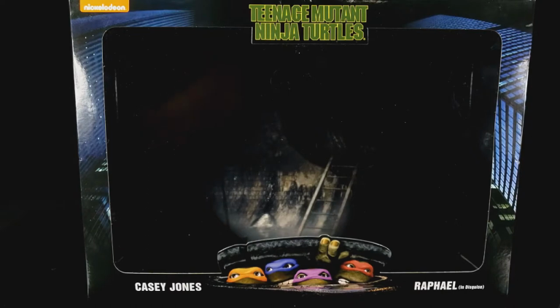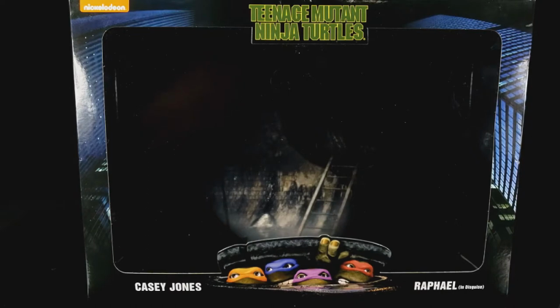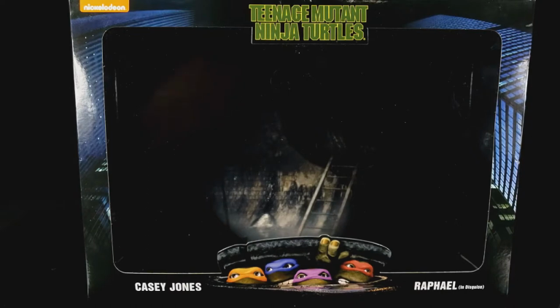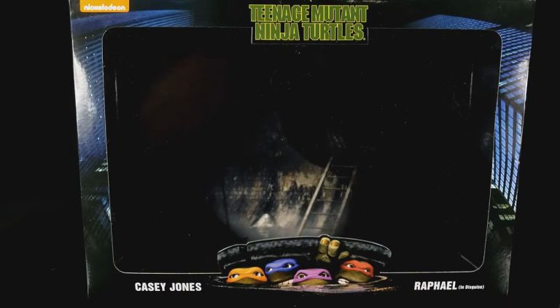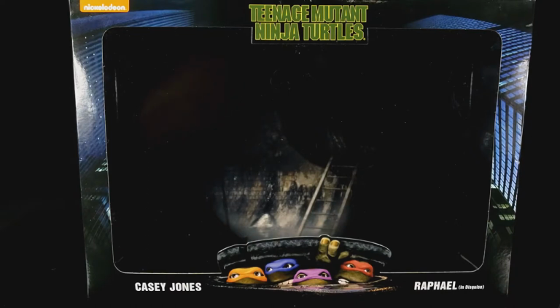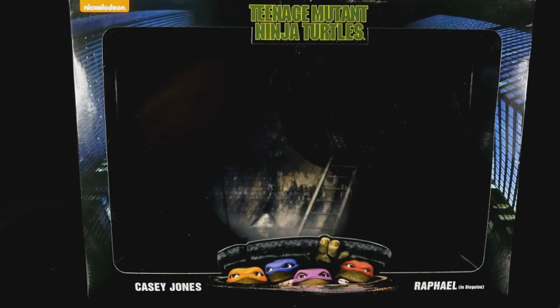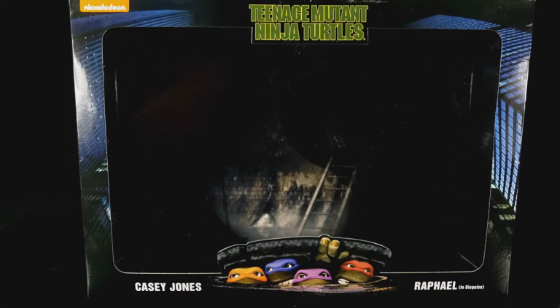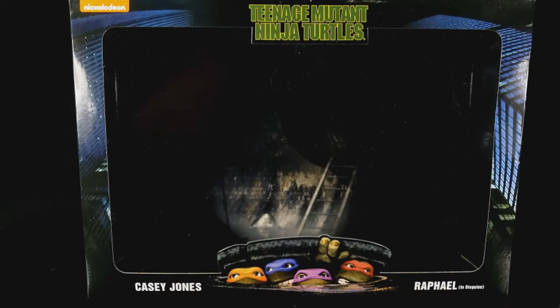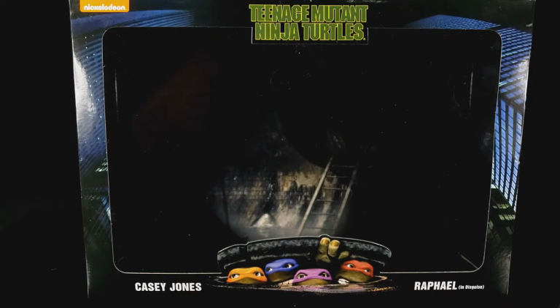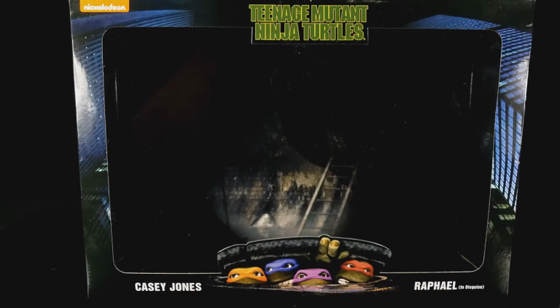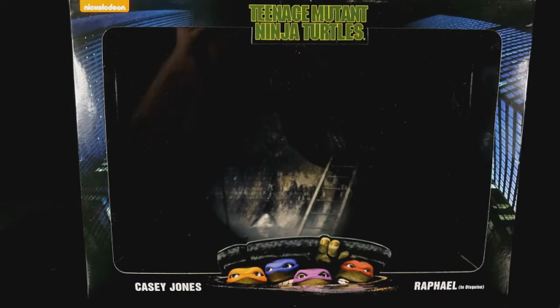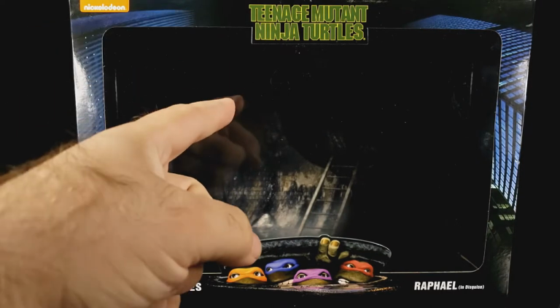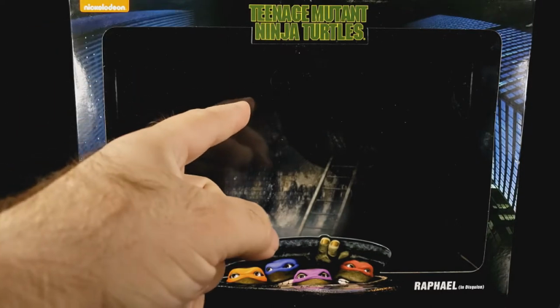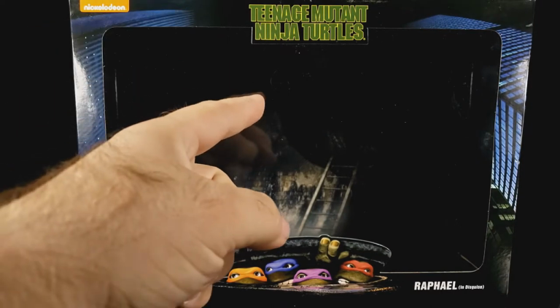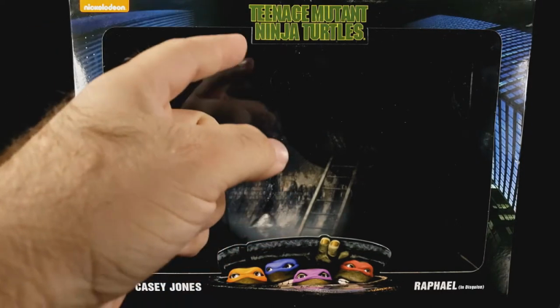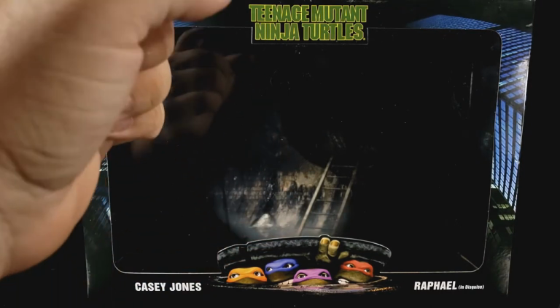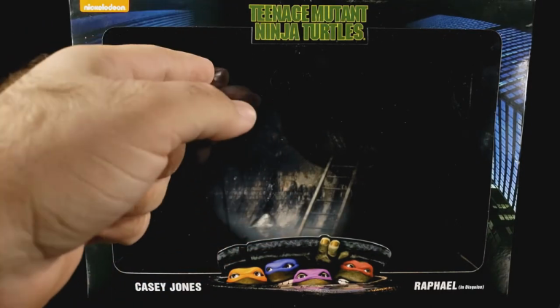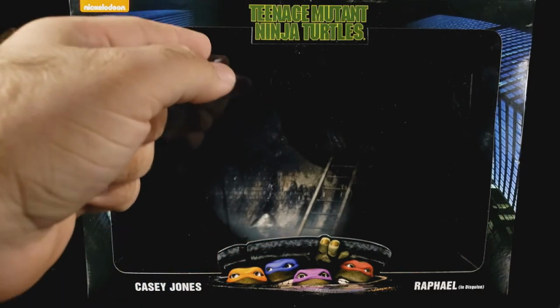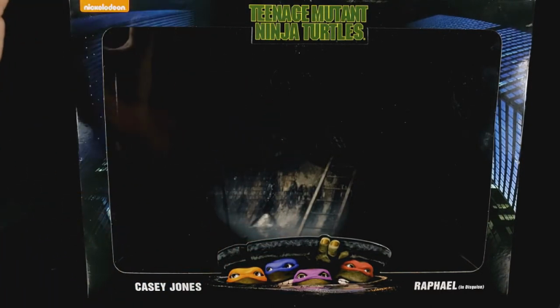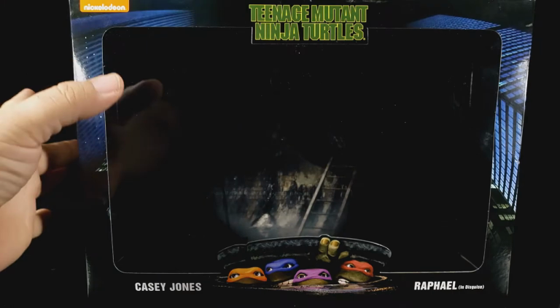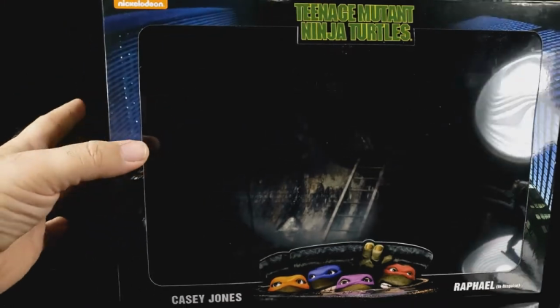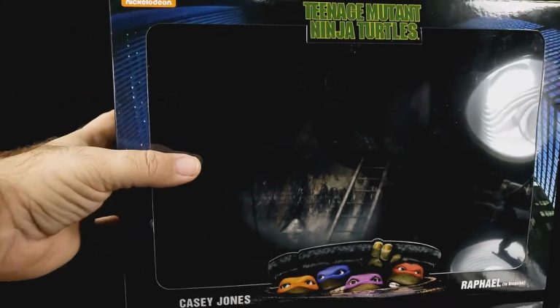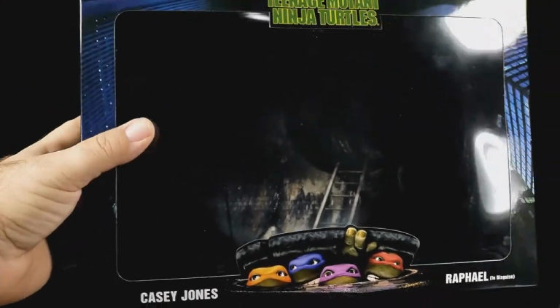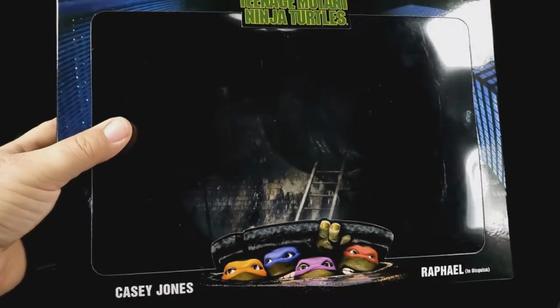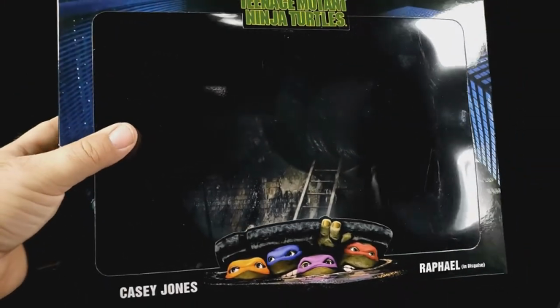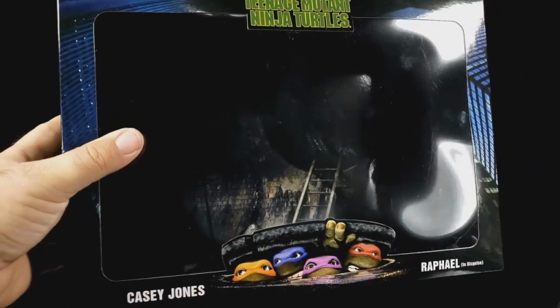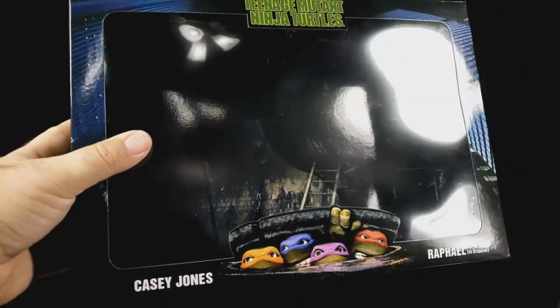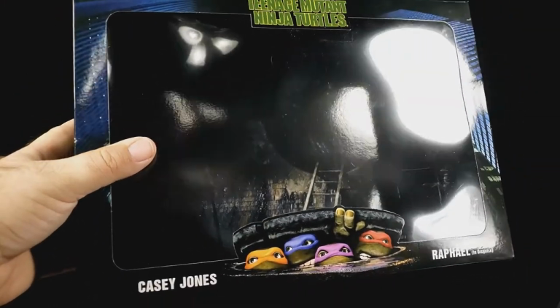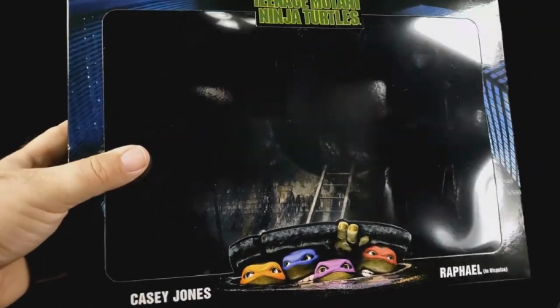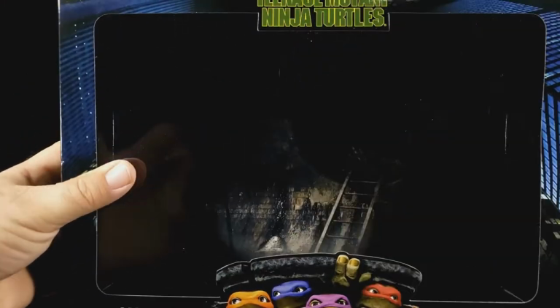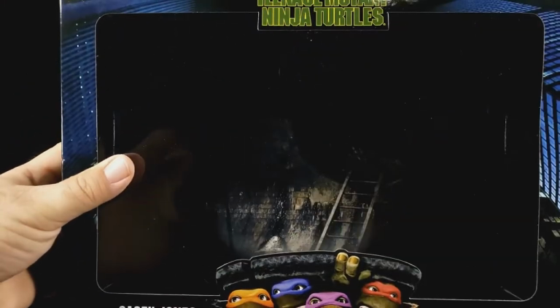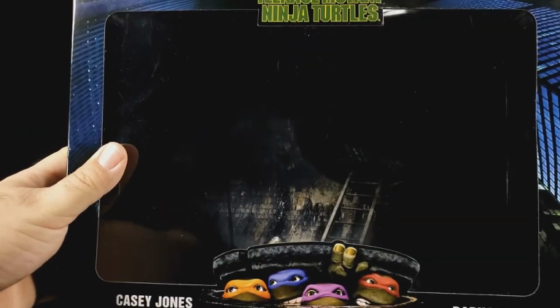I also have other NECA stuff on pre-order that hopefully will come out sometime soon, but for now let's get to the actual figures.